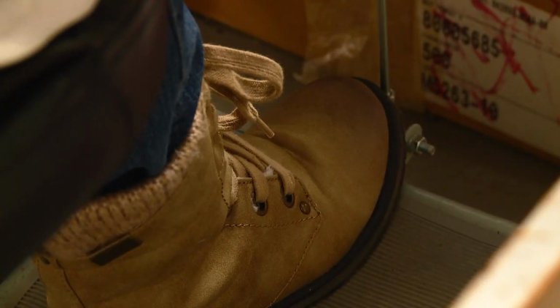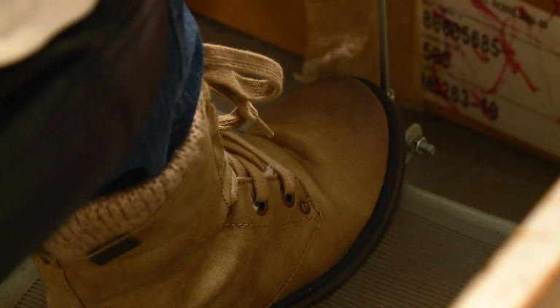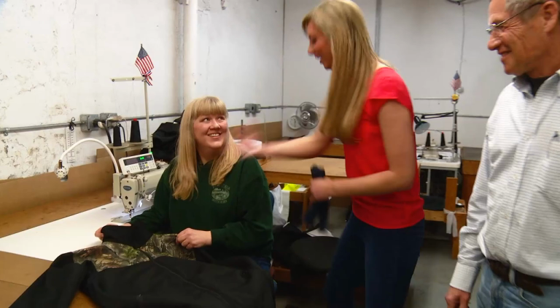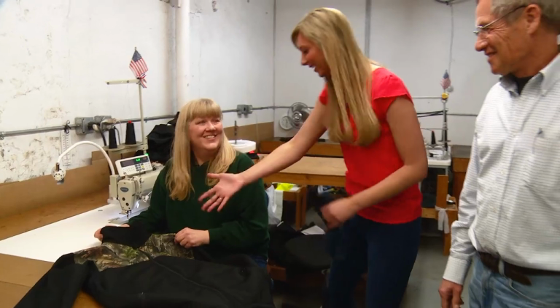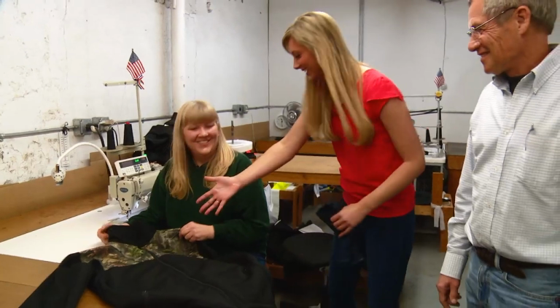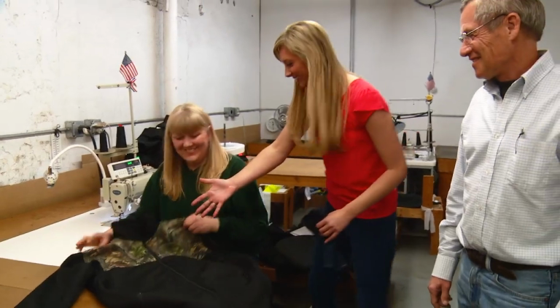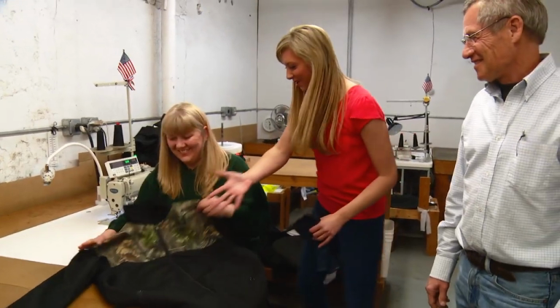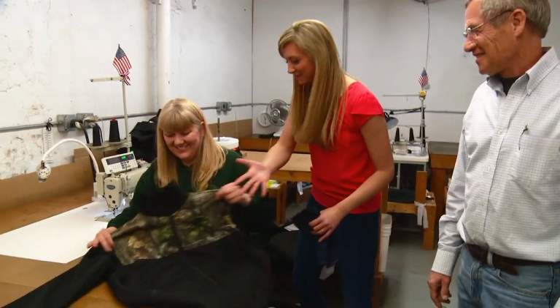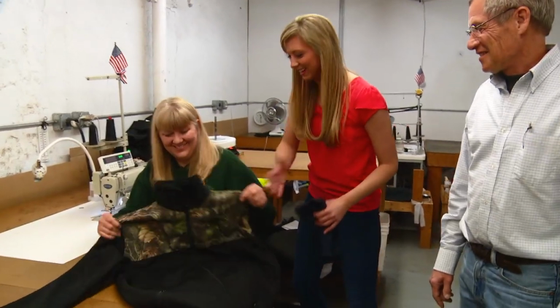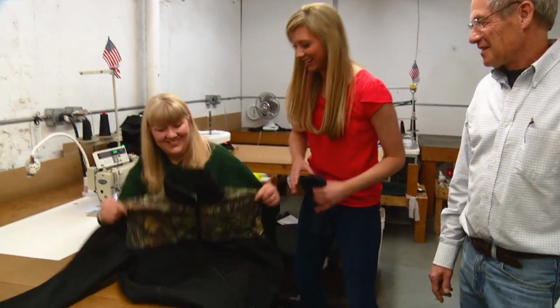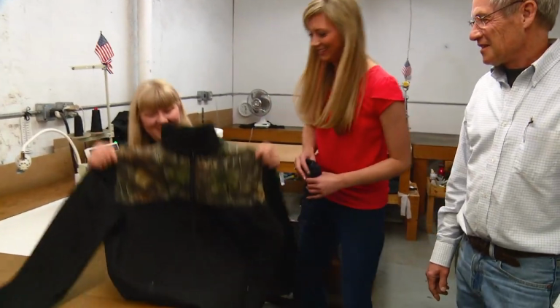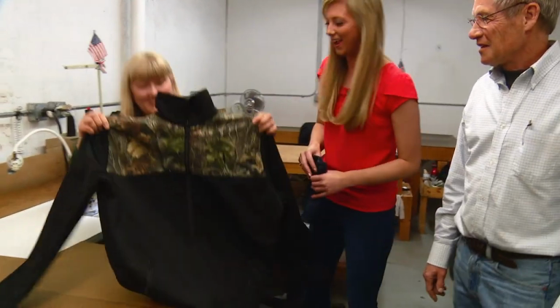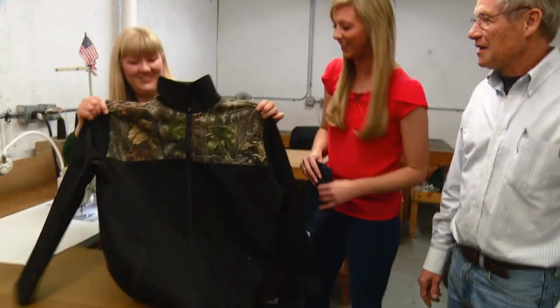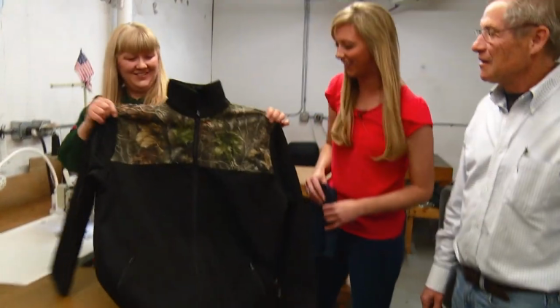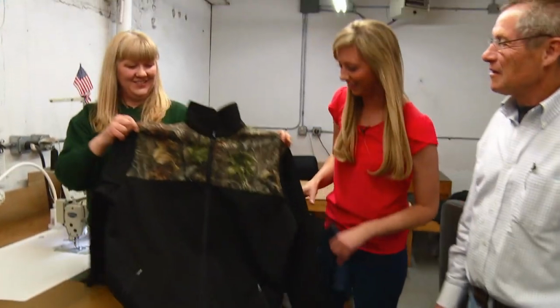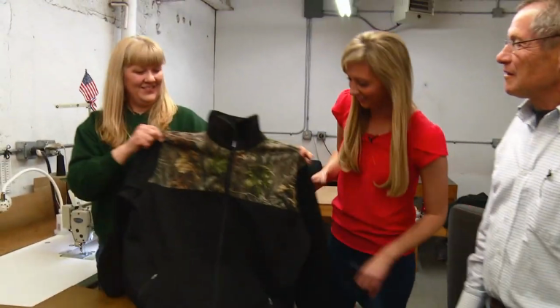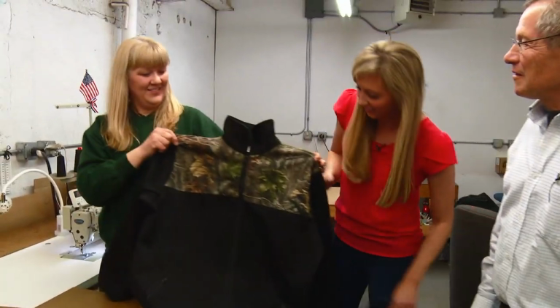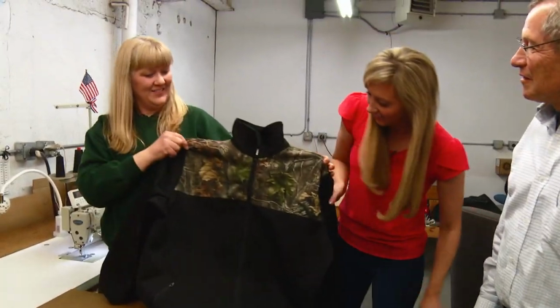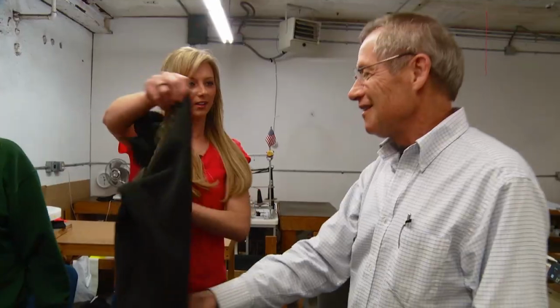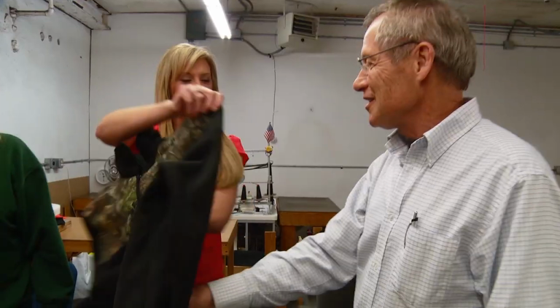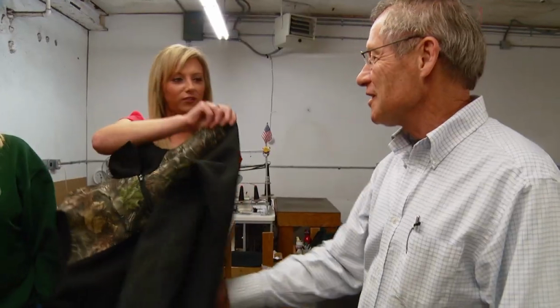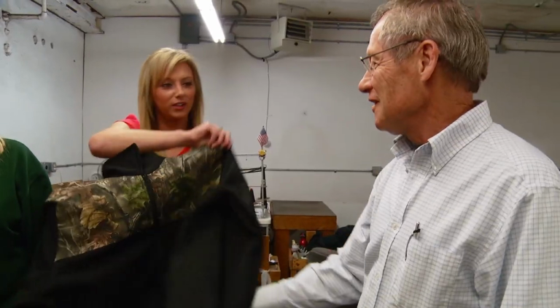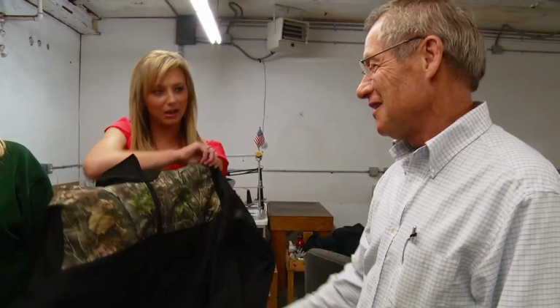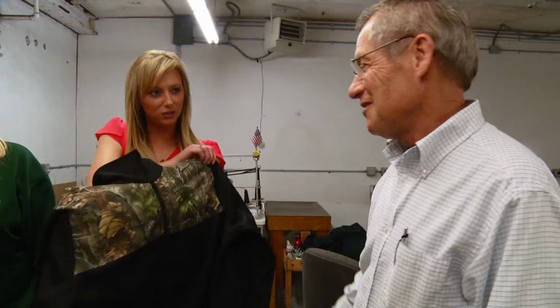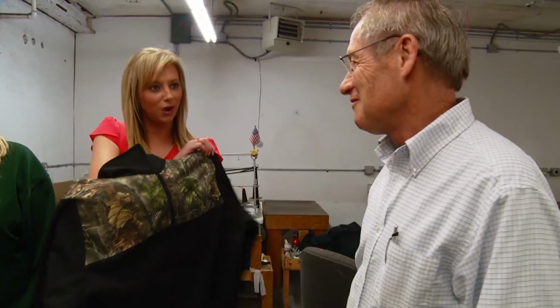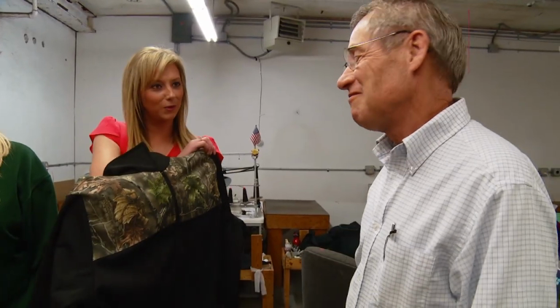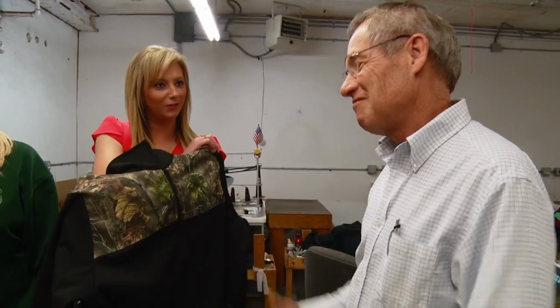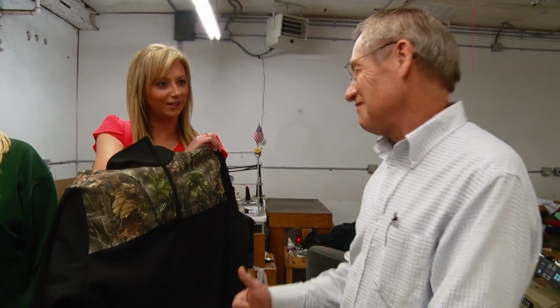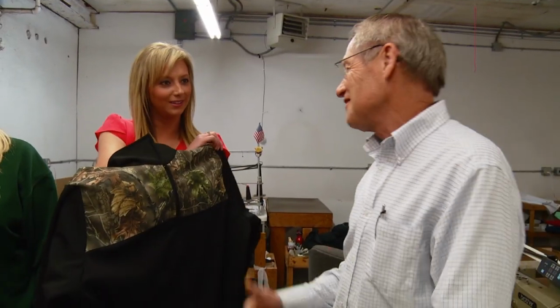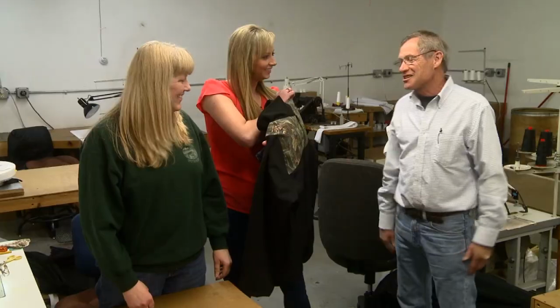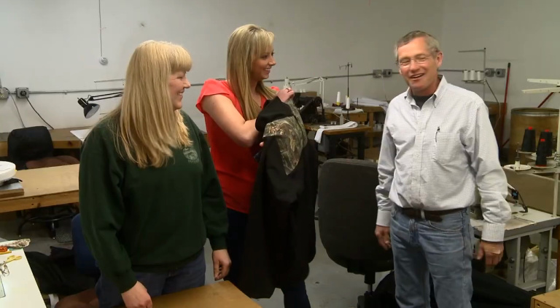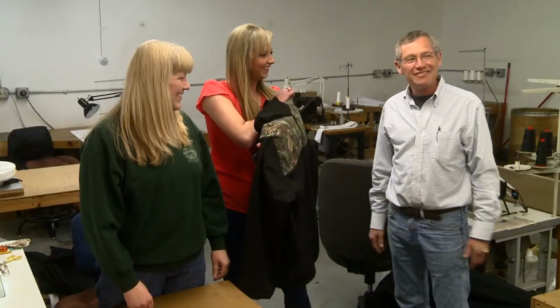Here is the completed jacket. Clarkfield Outdoors approval? This will sell.